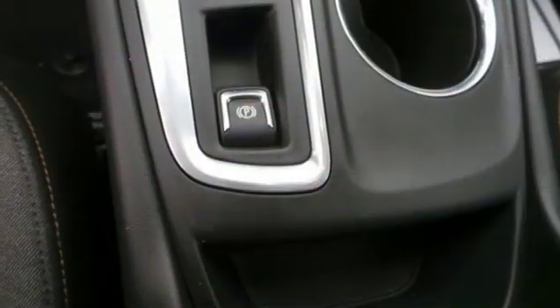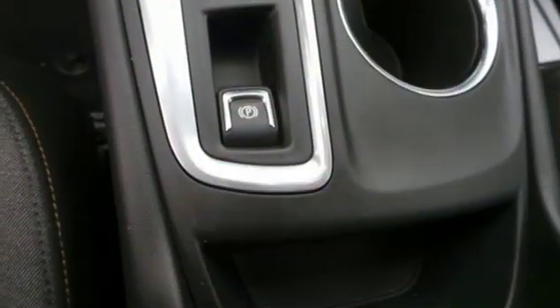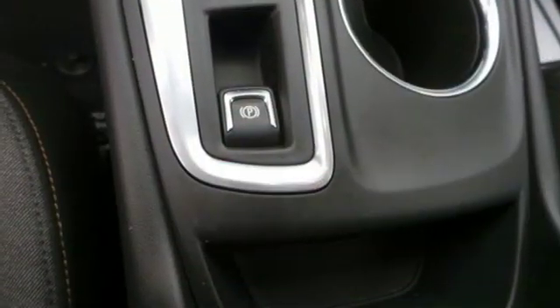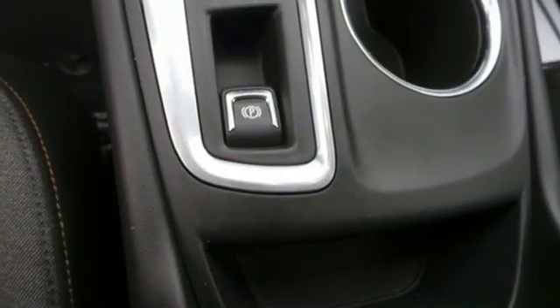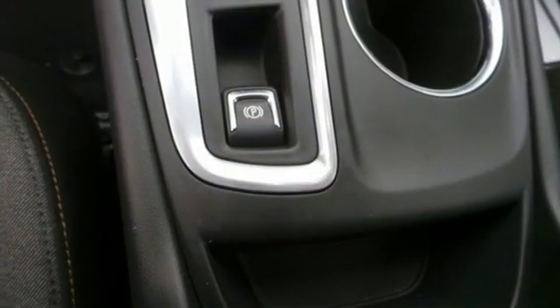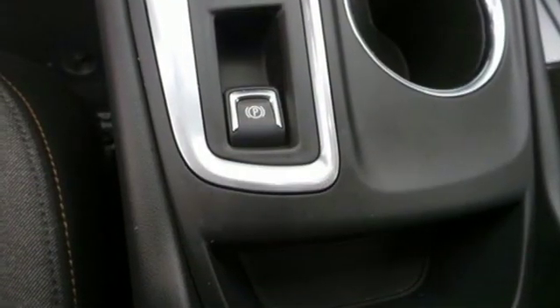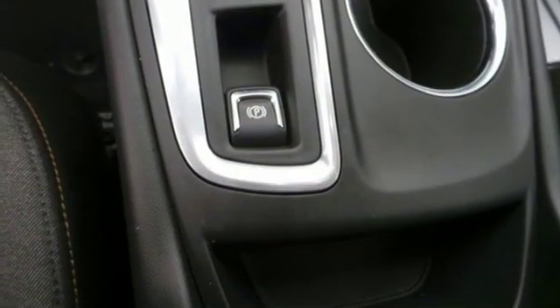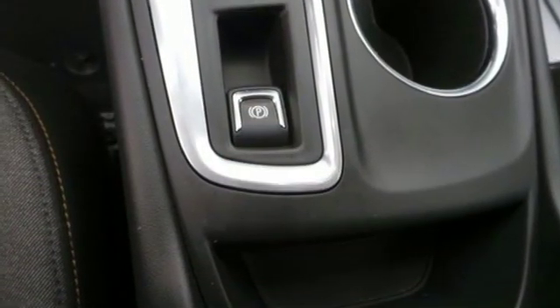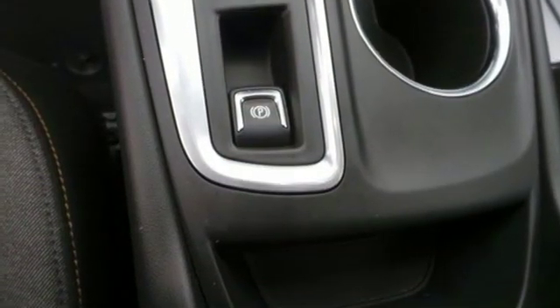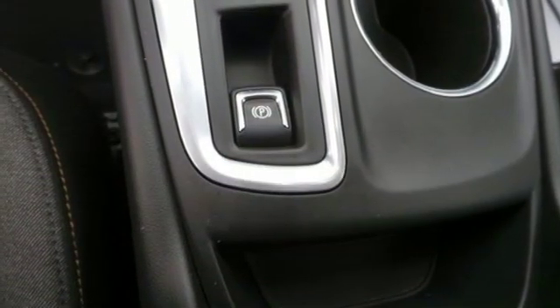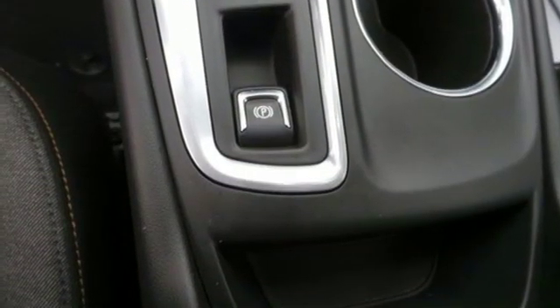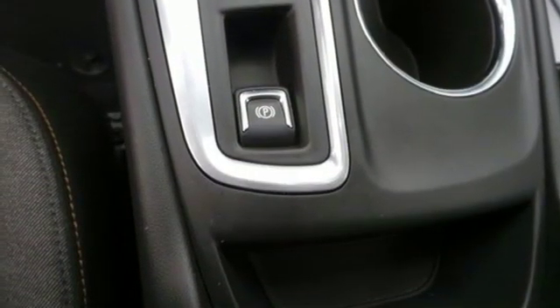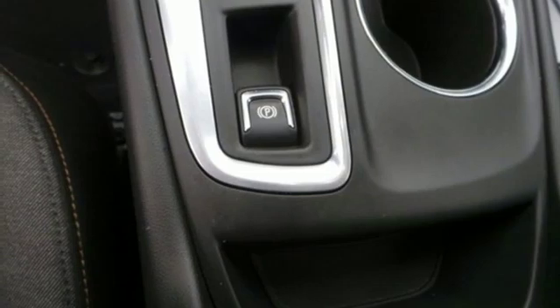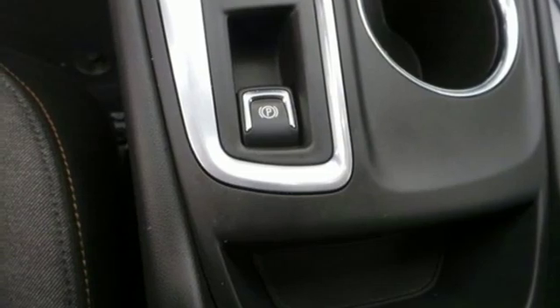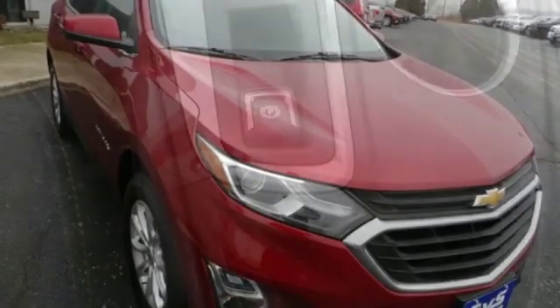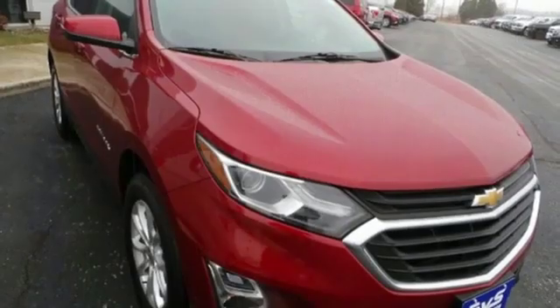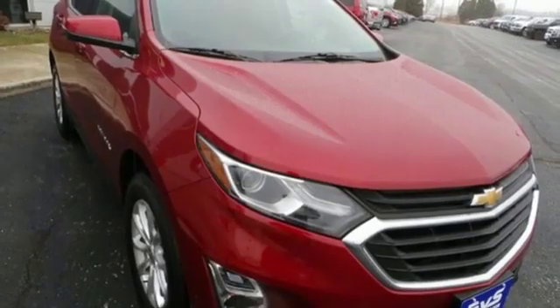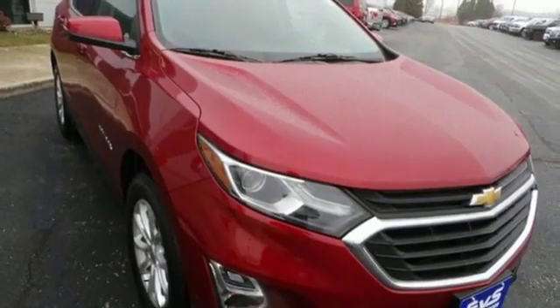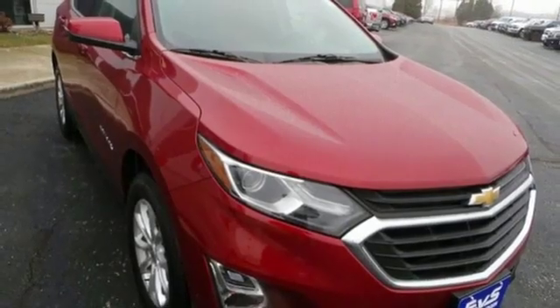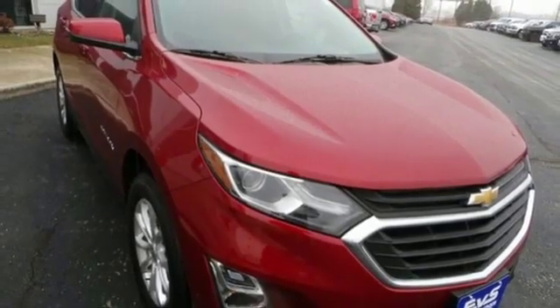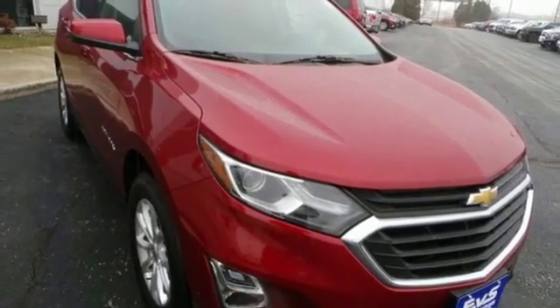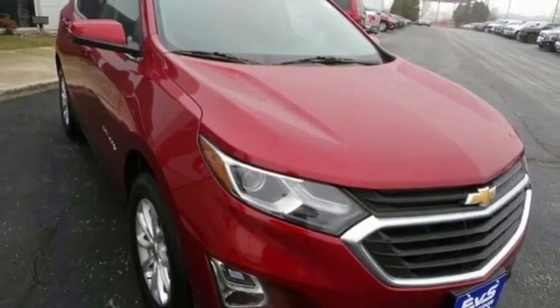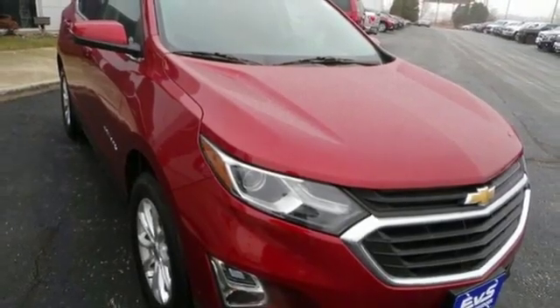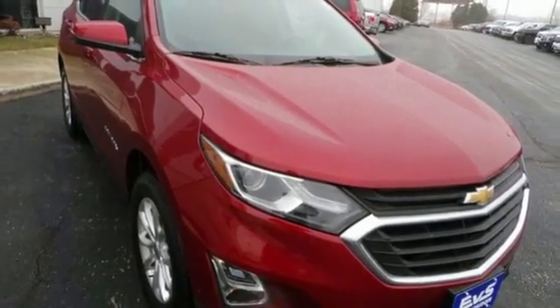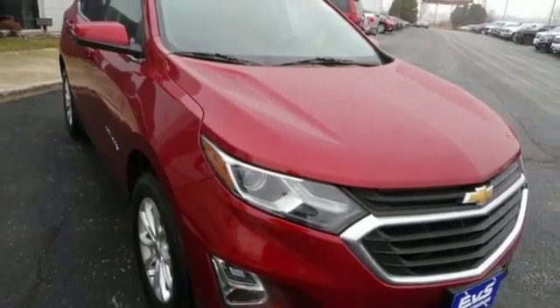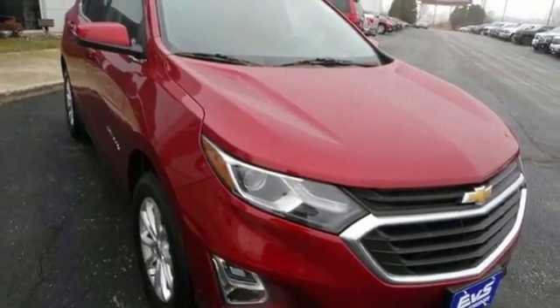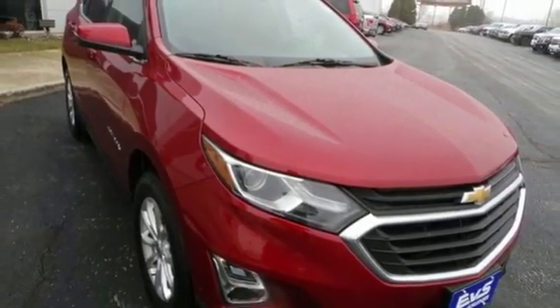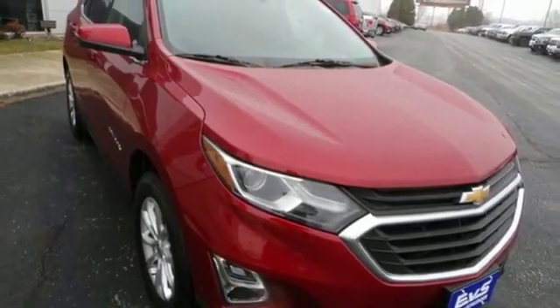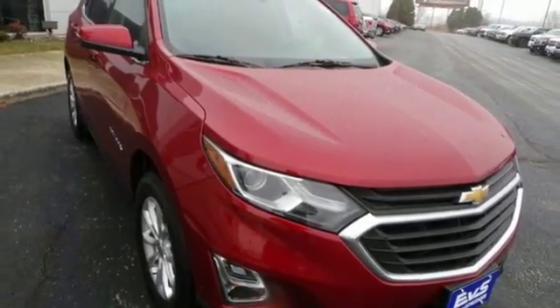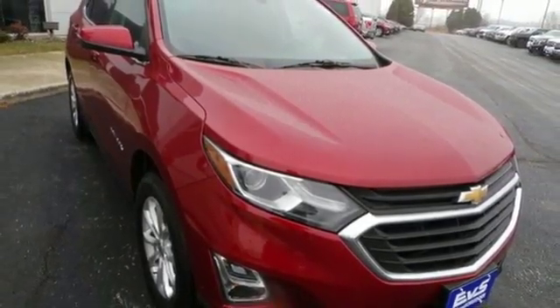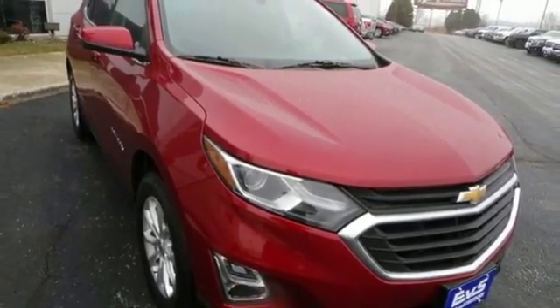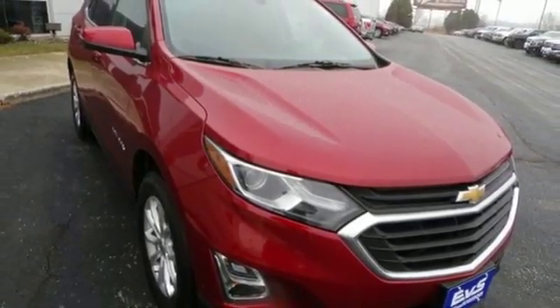Active grille shutters, Wi-Fi hotspot, and turbo inline four-cylinder engine. Take it for a test drive today.